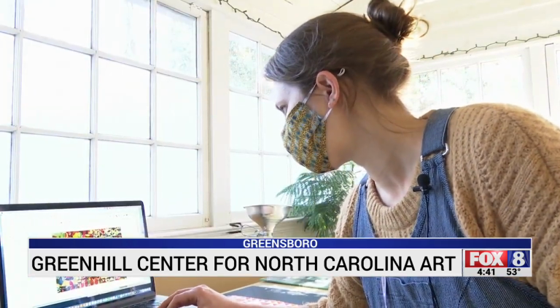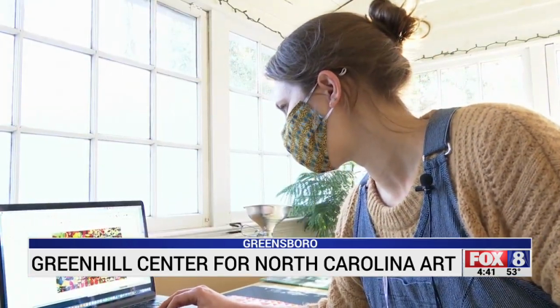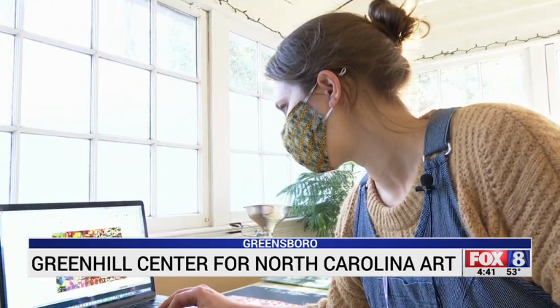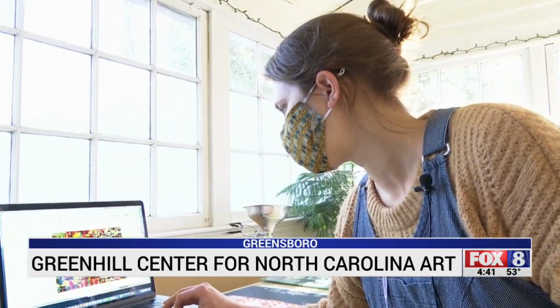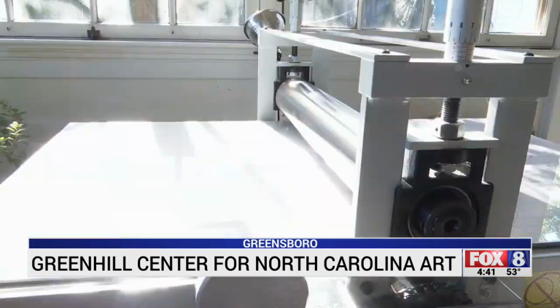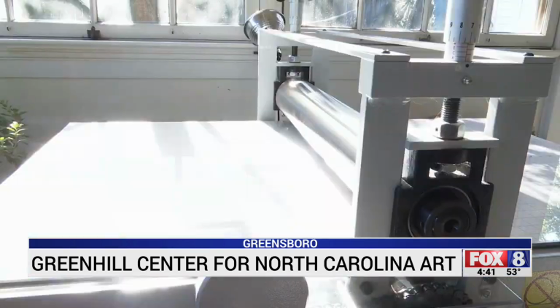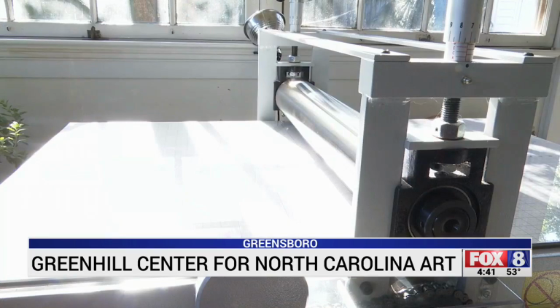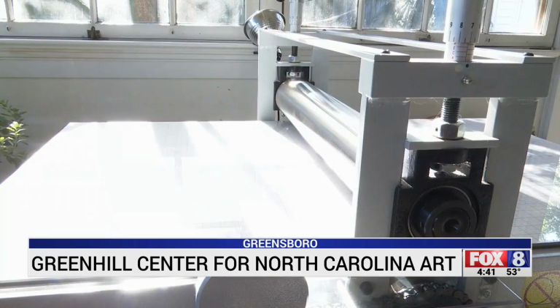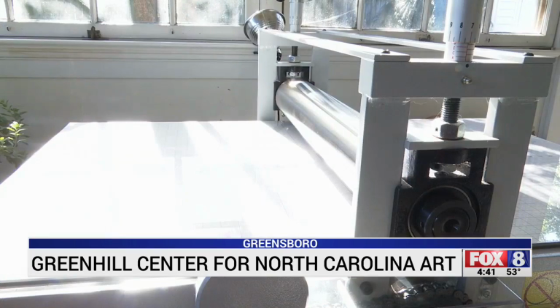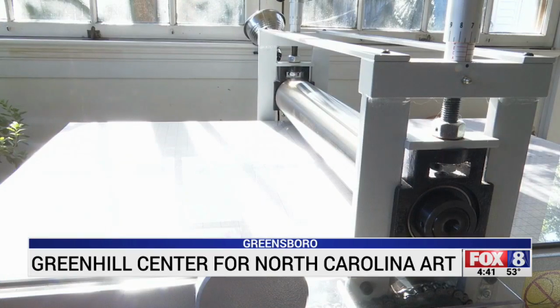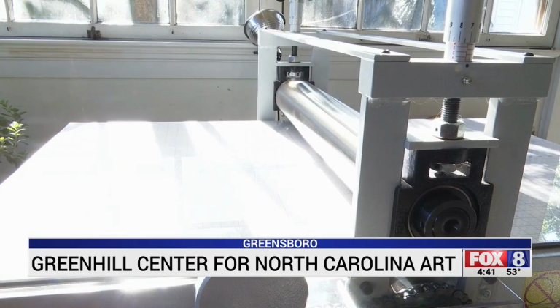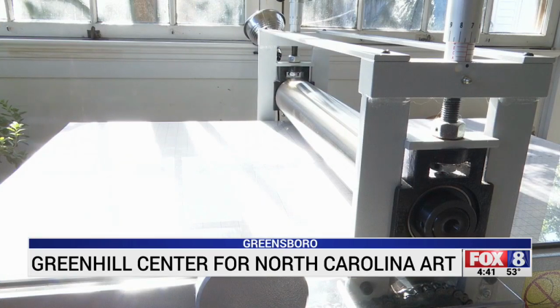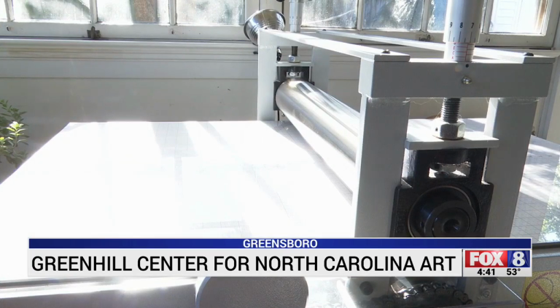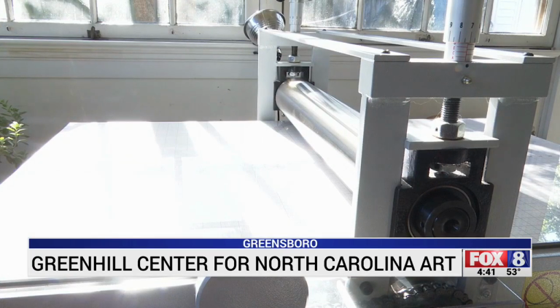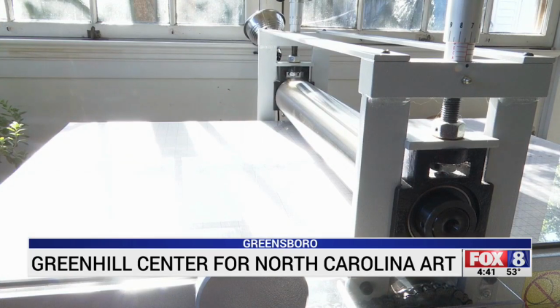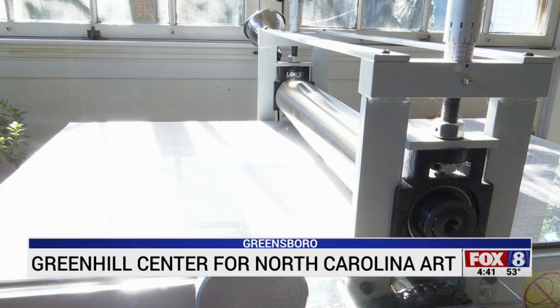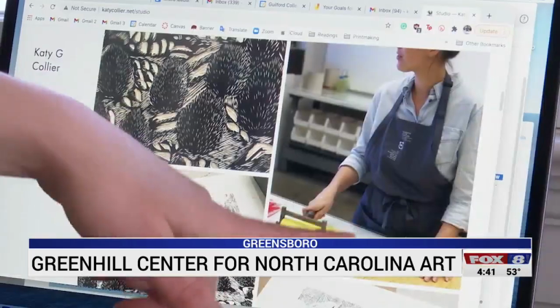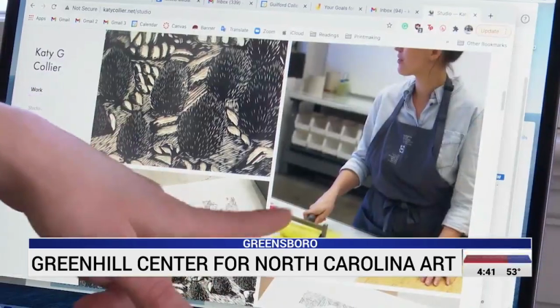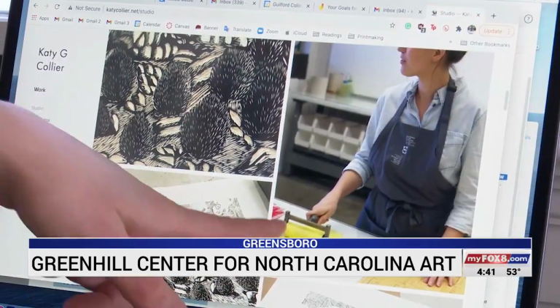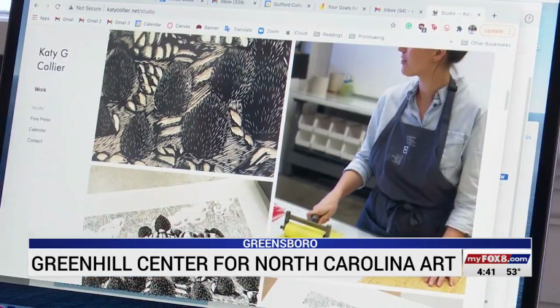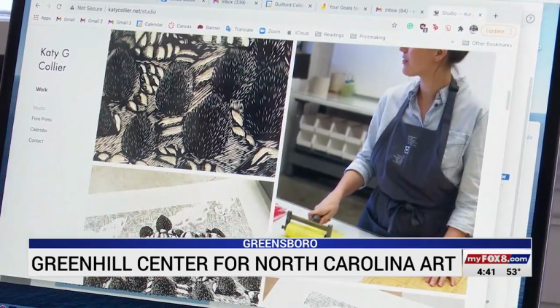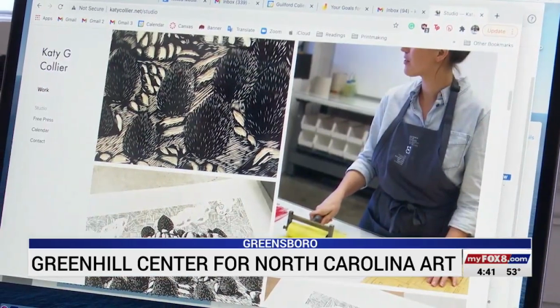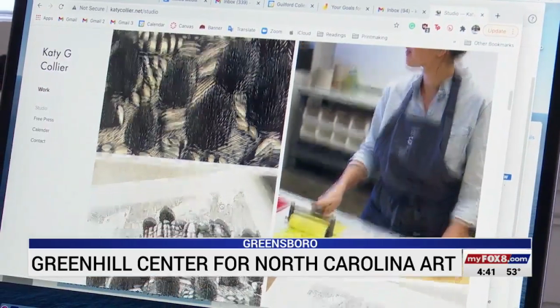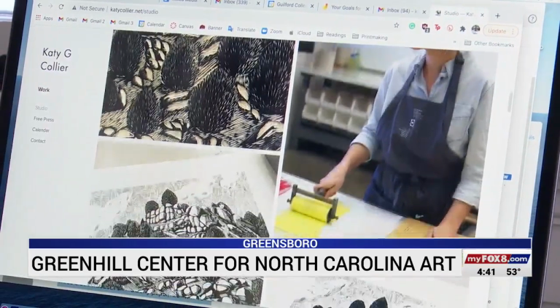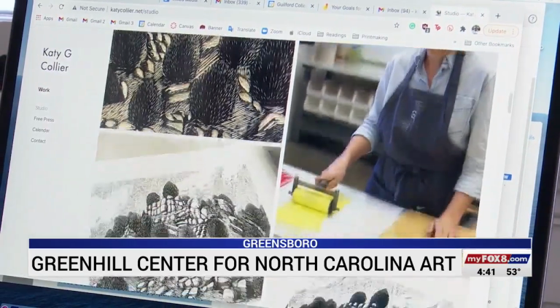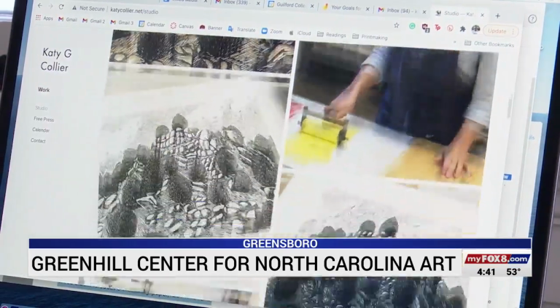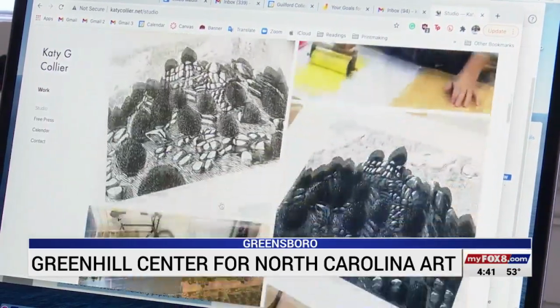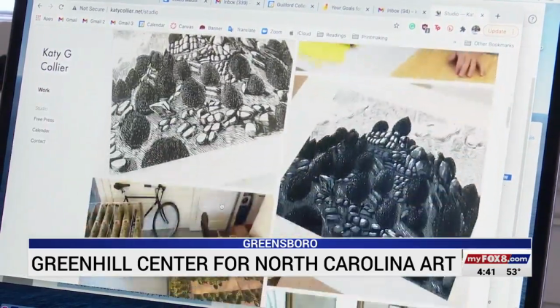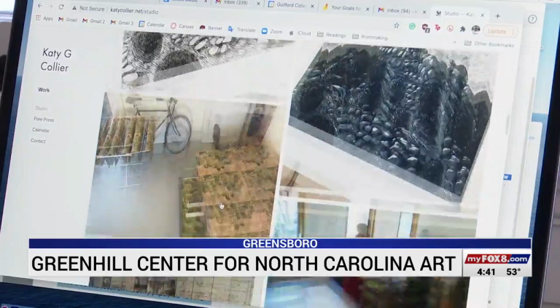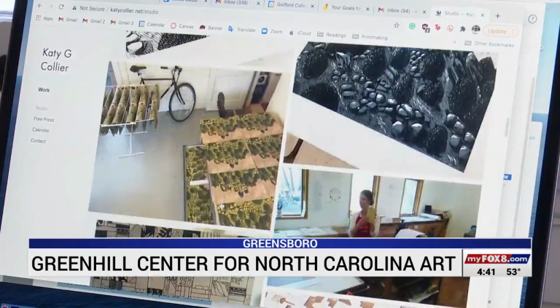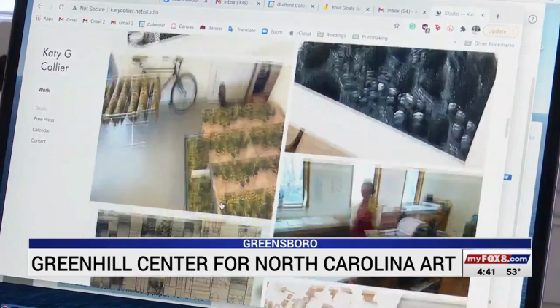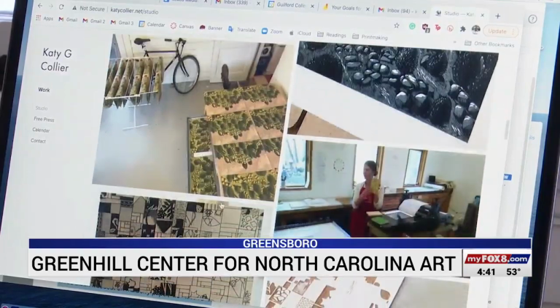Katie spends most of her time teaching printmaking and drawing at Guilford College, where she teaches her students to reach their fullest potential in art.